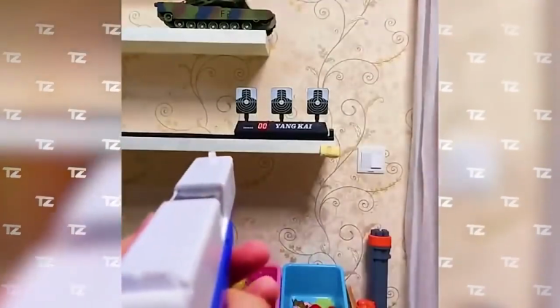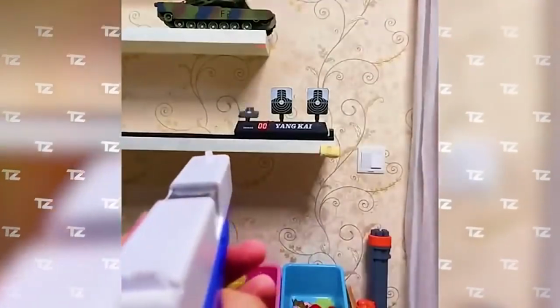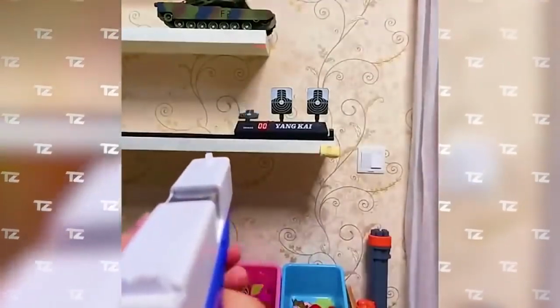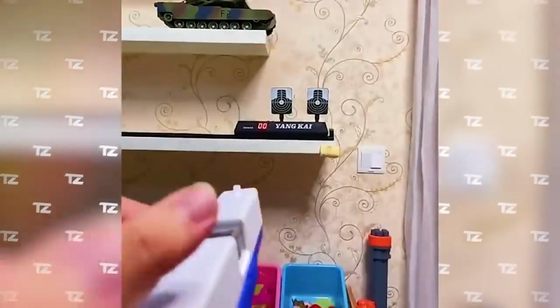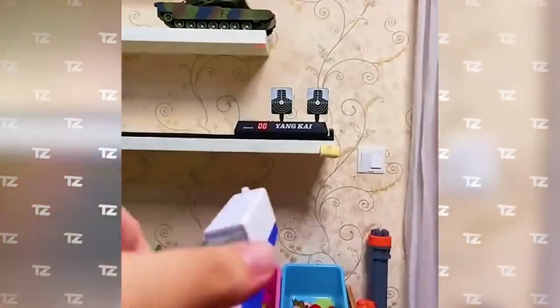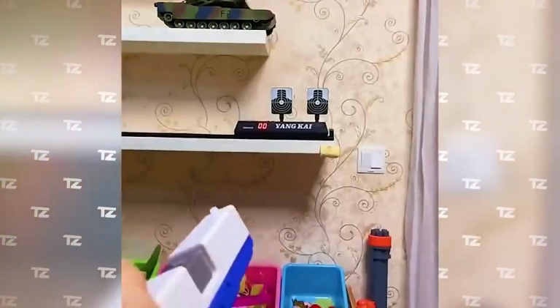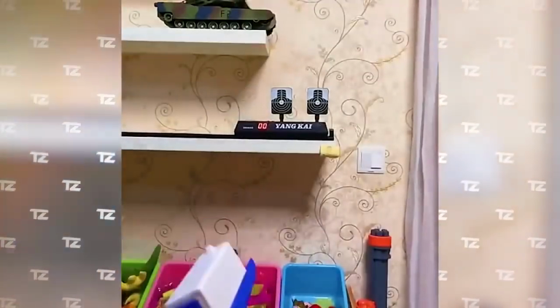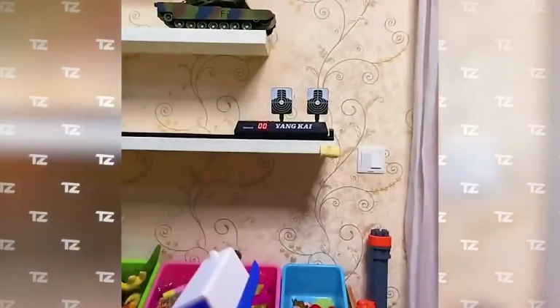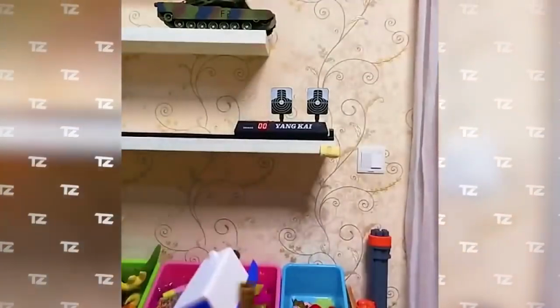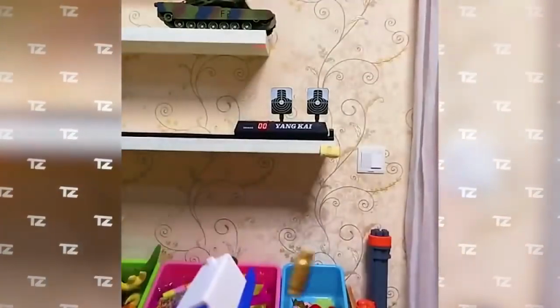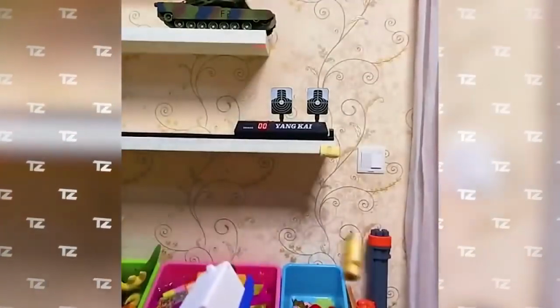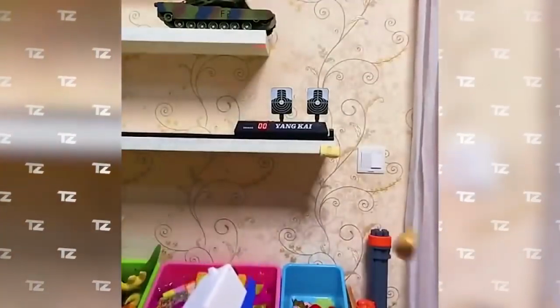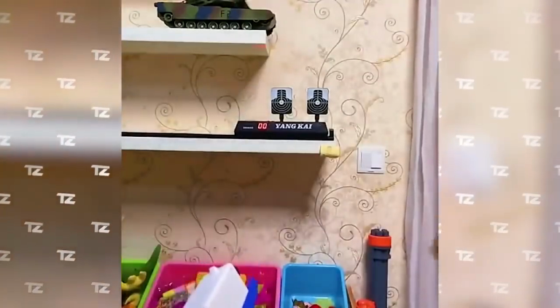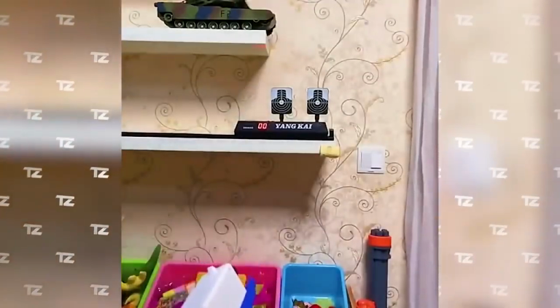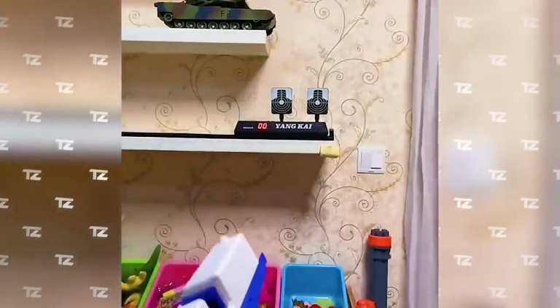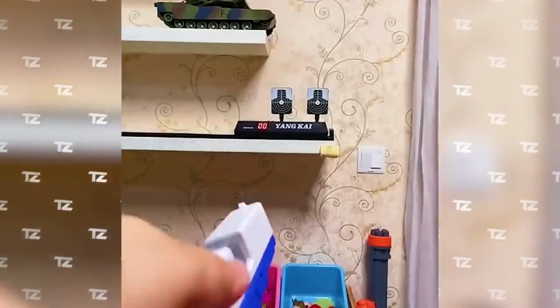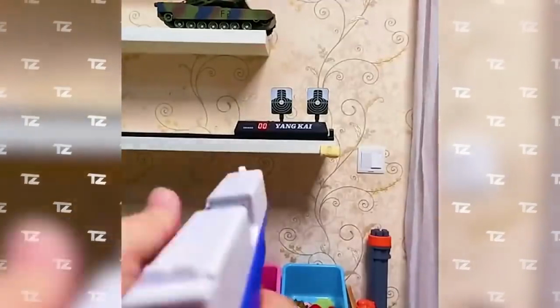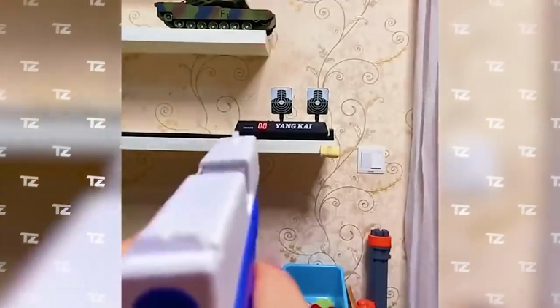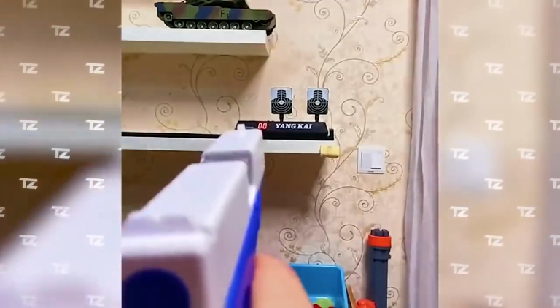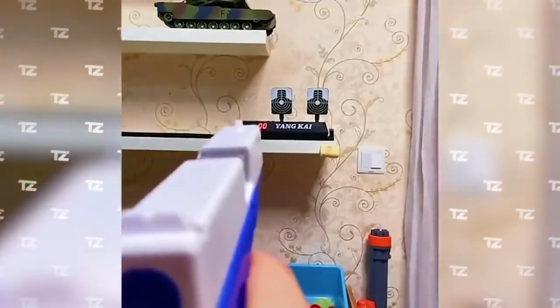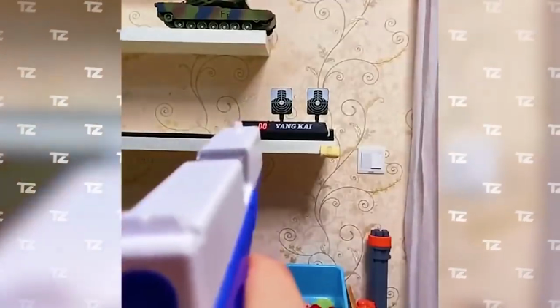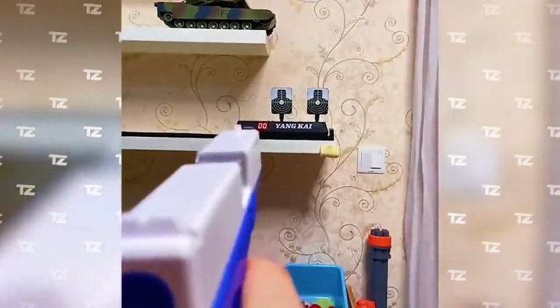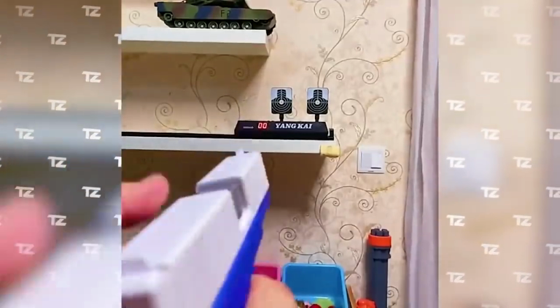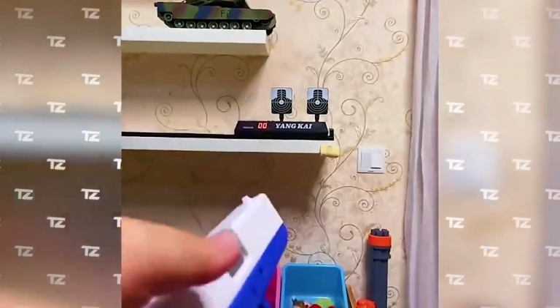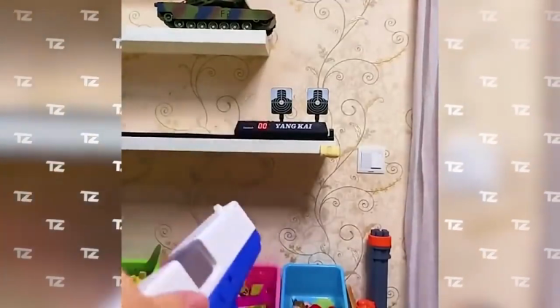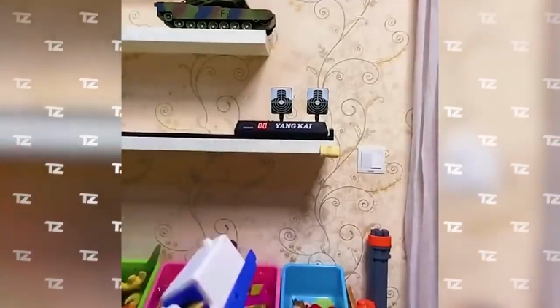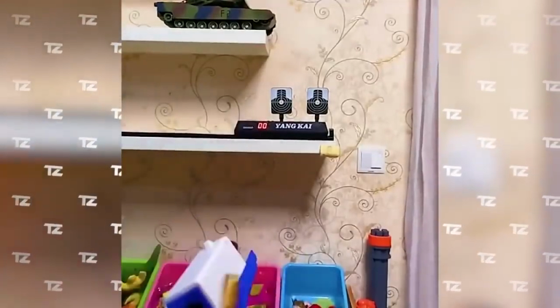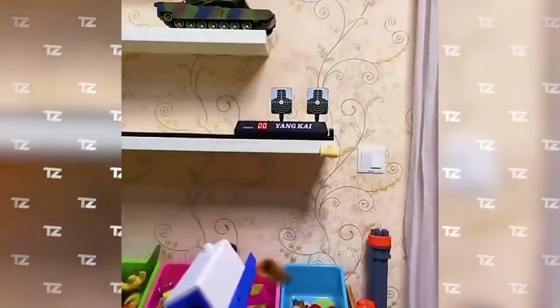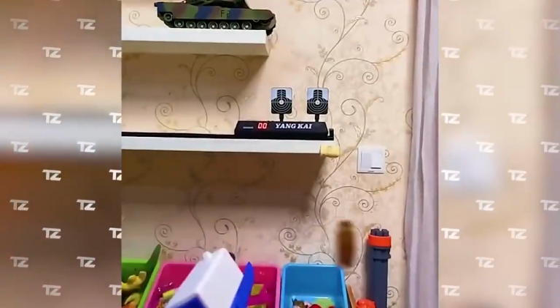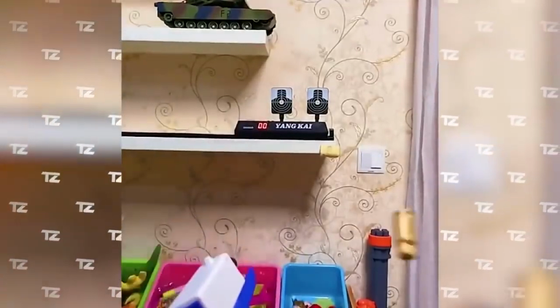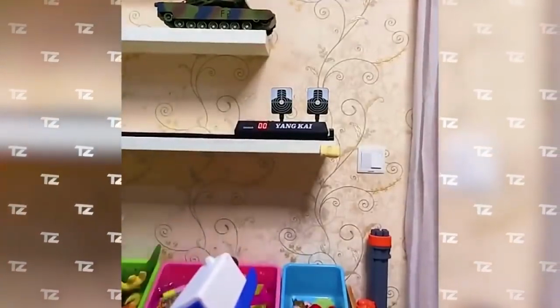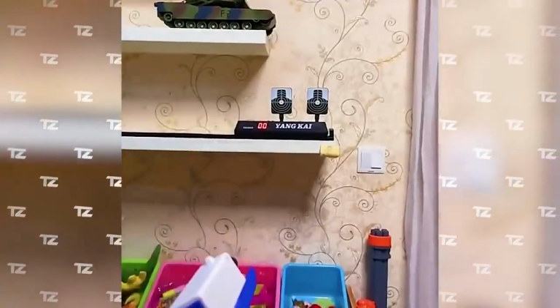No batteries or CO2 cylinders are required. The price of the toy starts at $11.